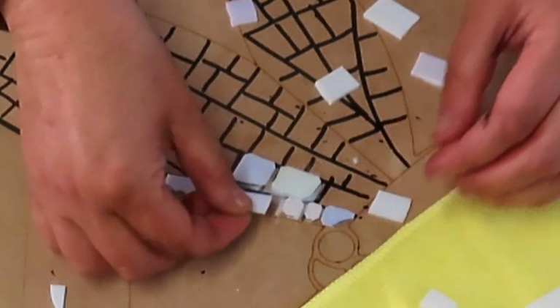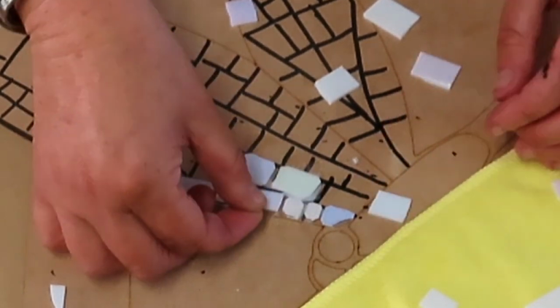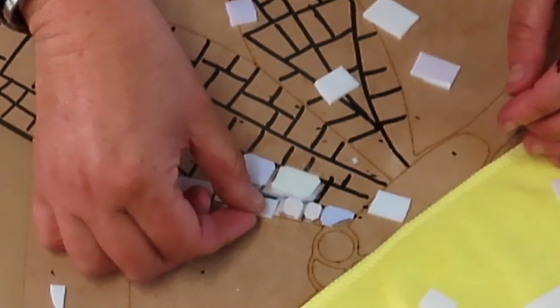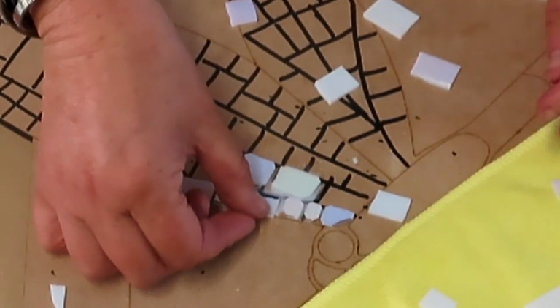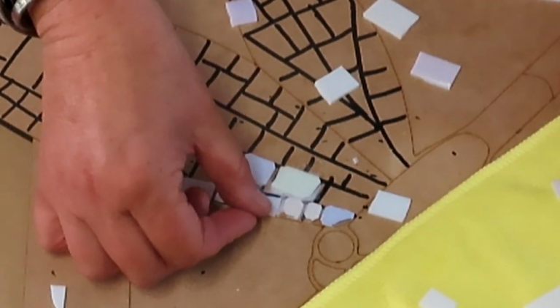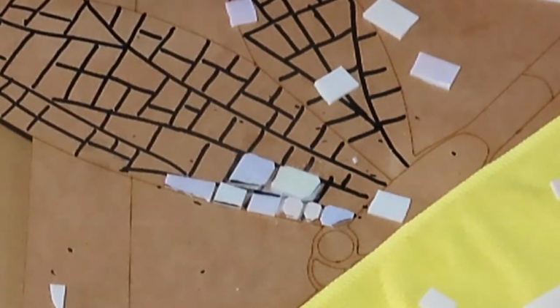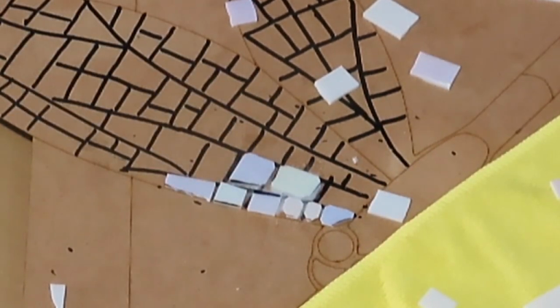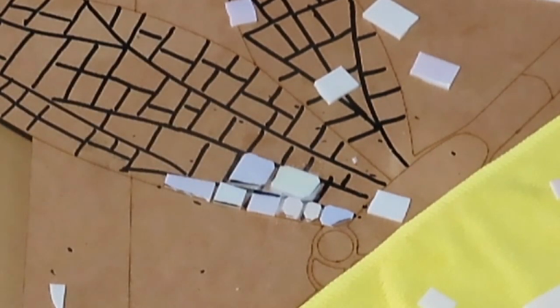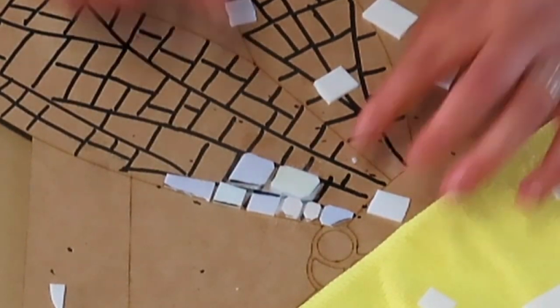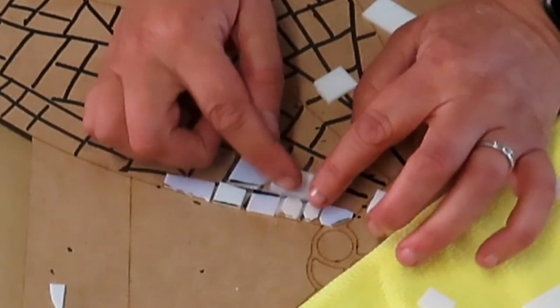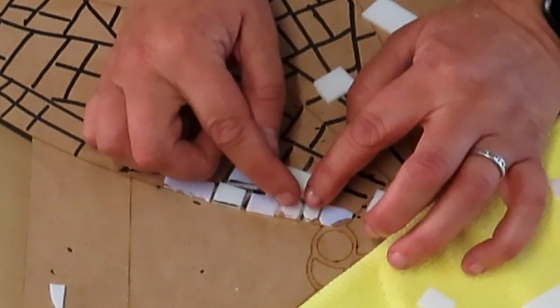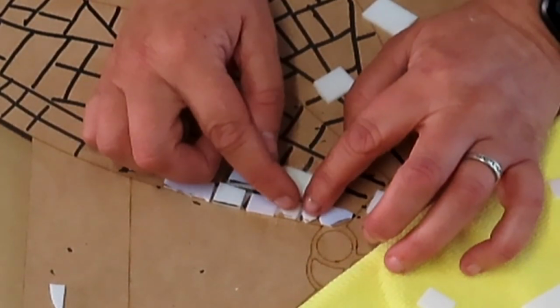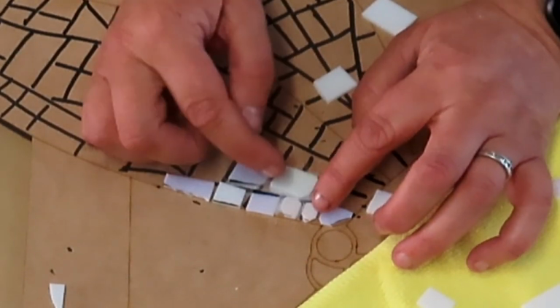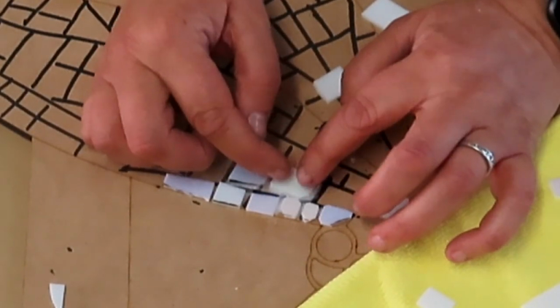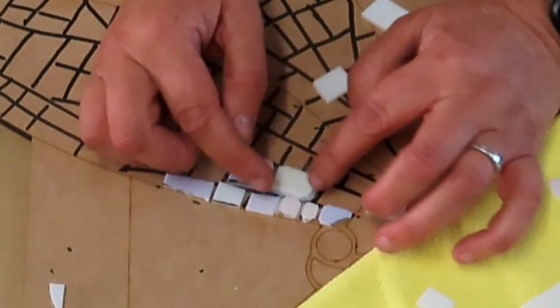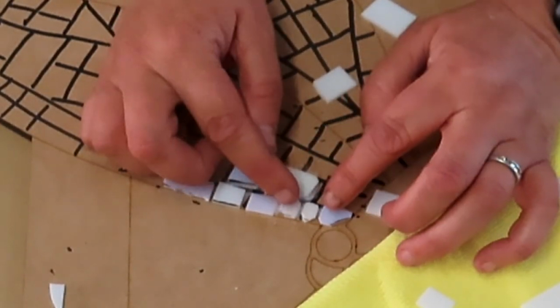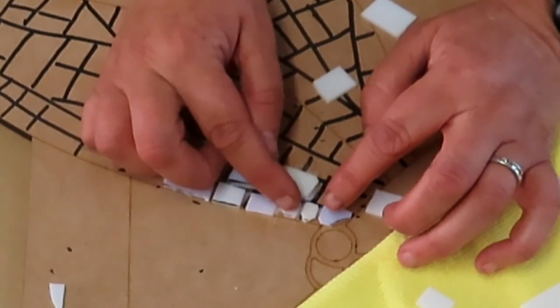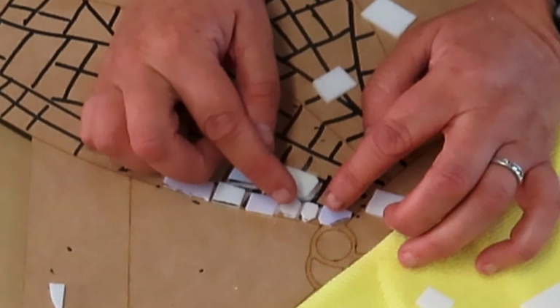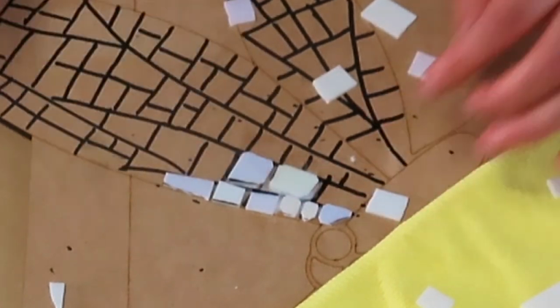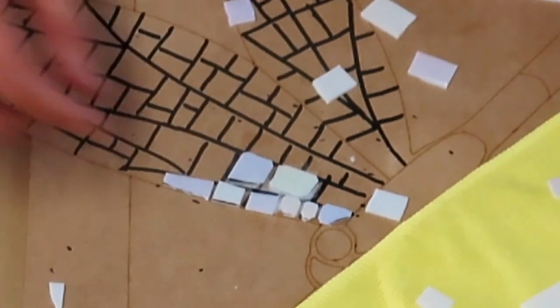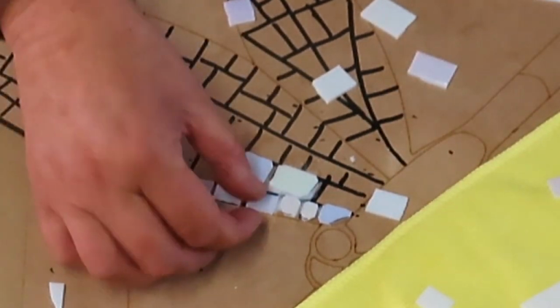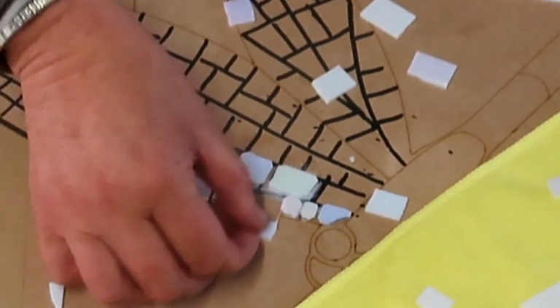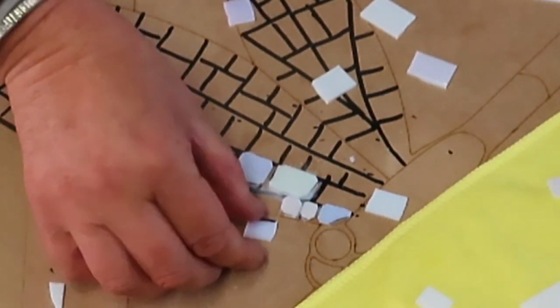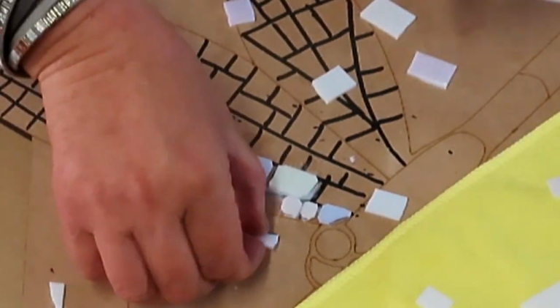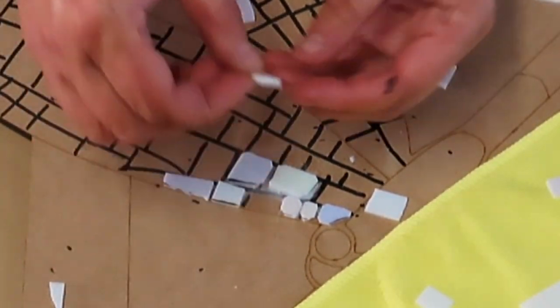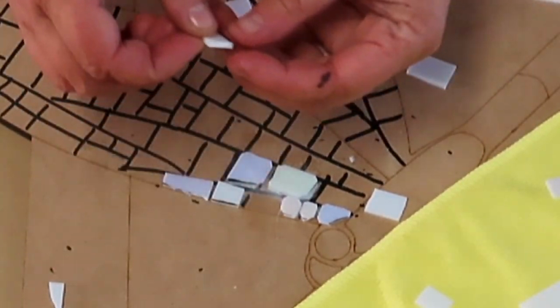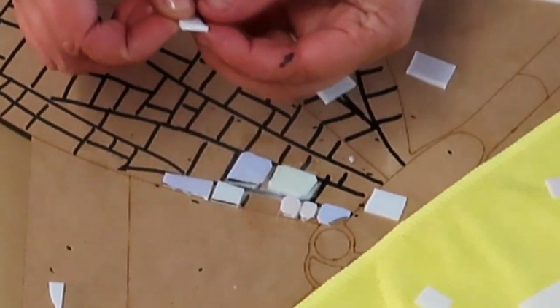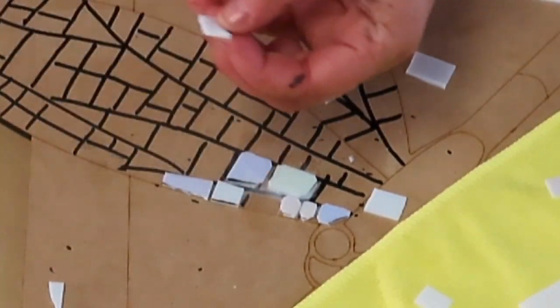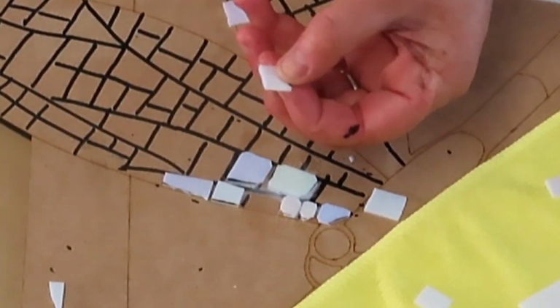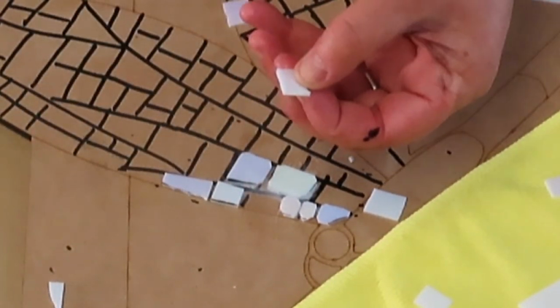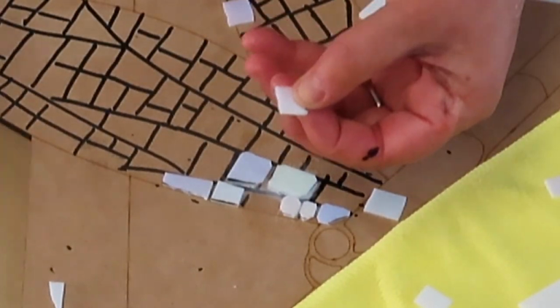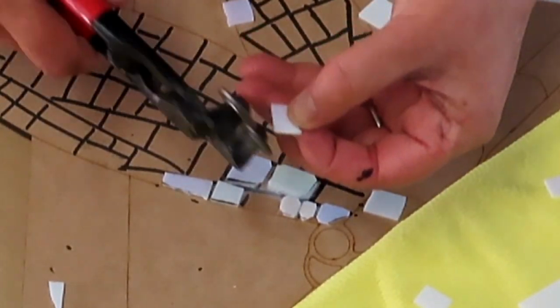You can see the difference — it looks a lot nicer like this. Four points nibbled off each tile.